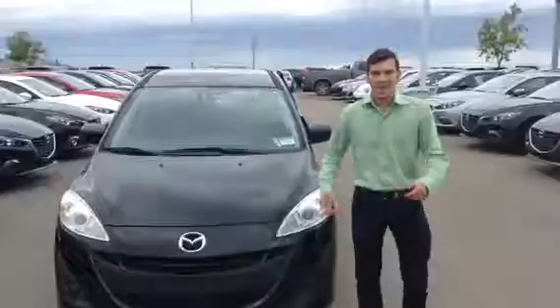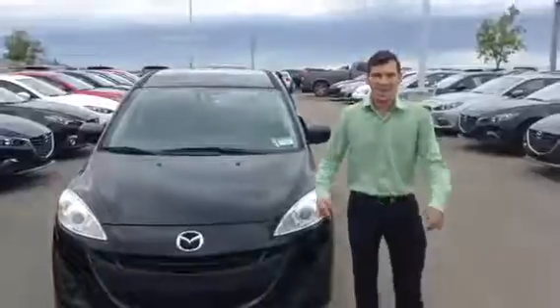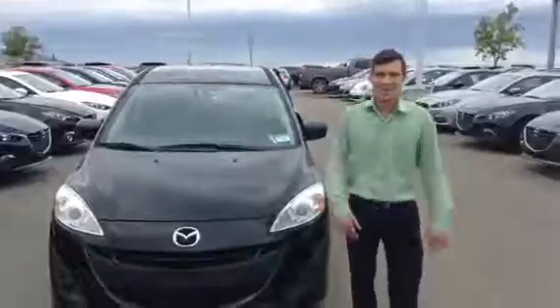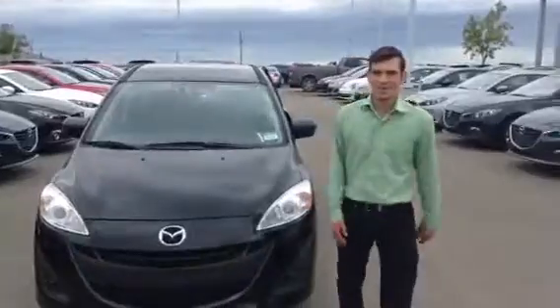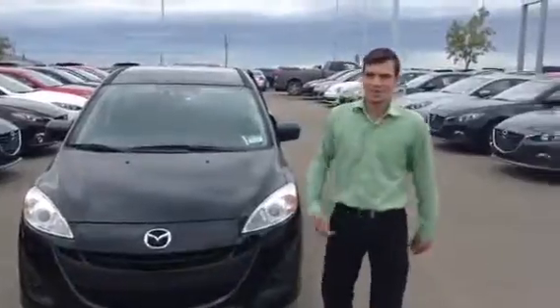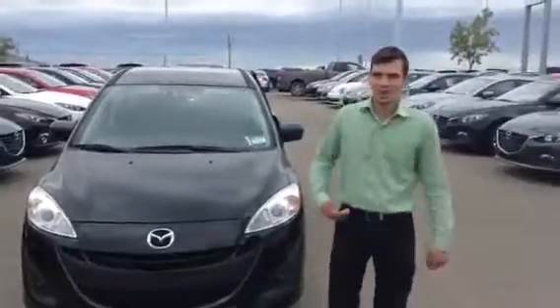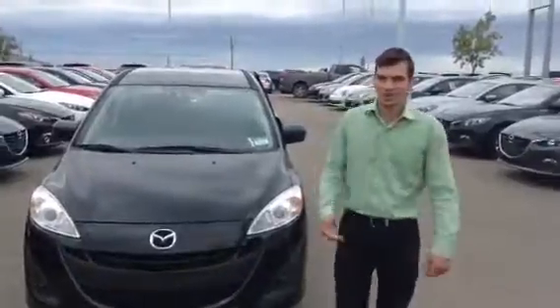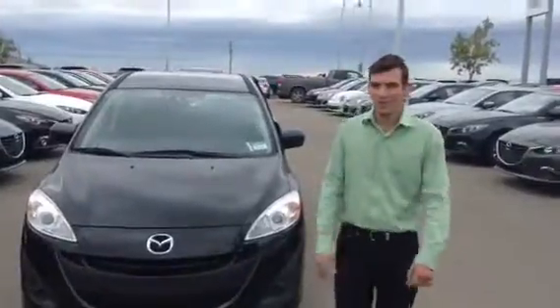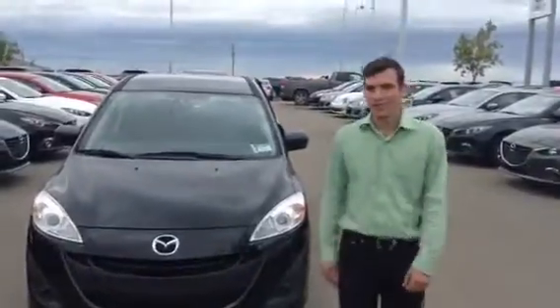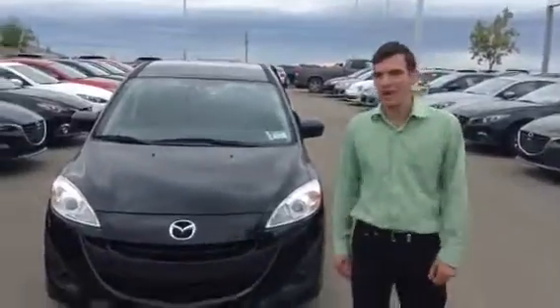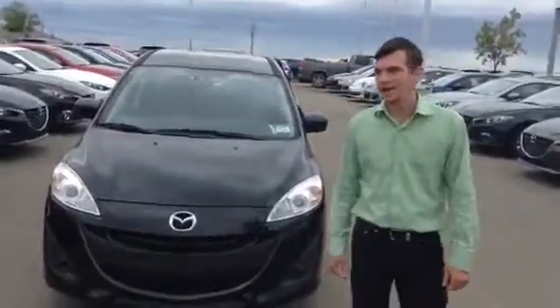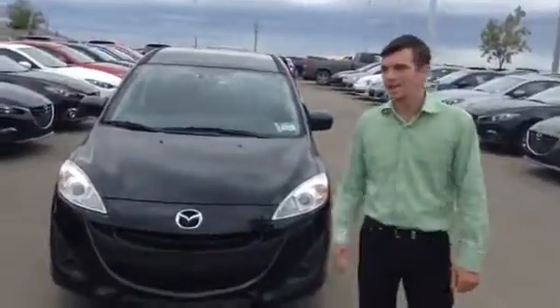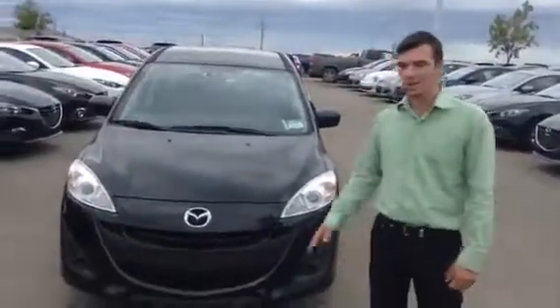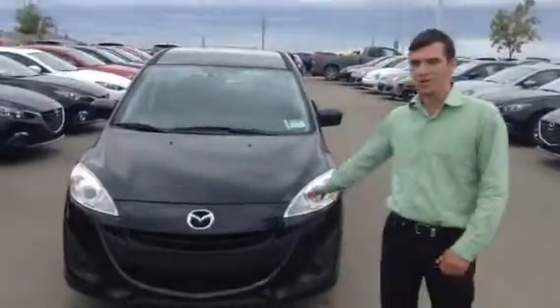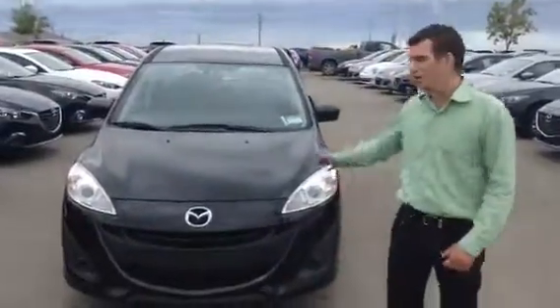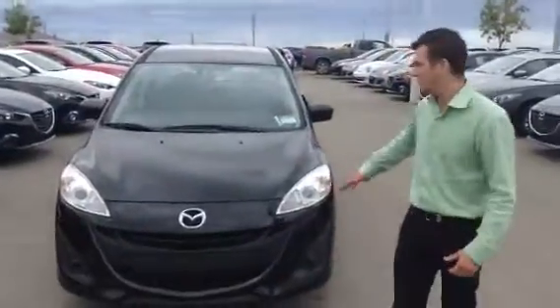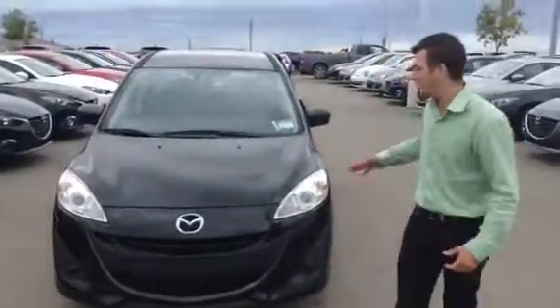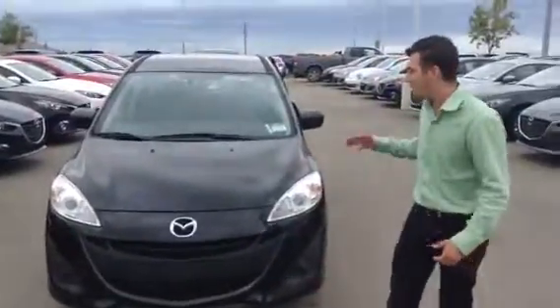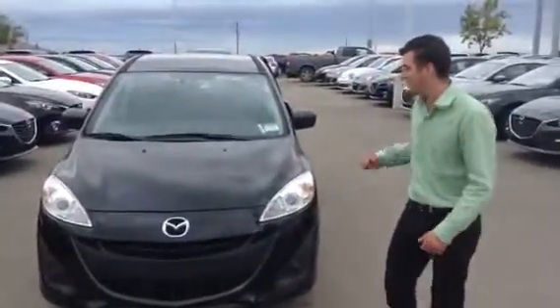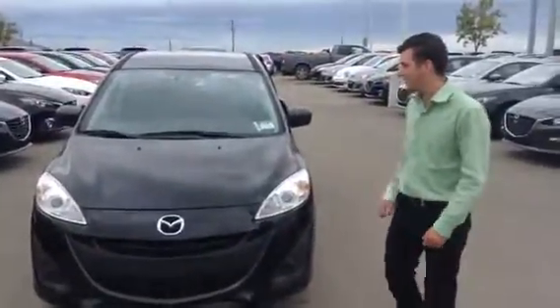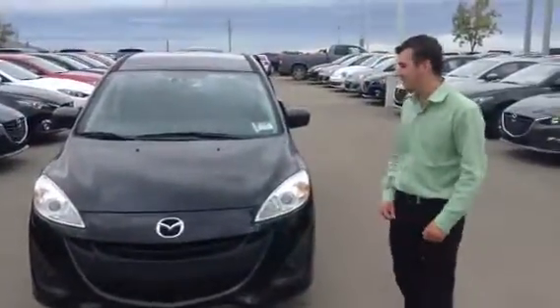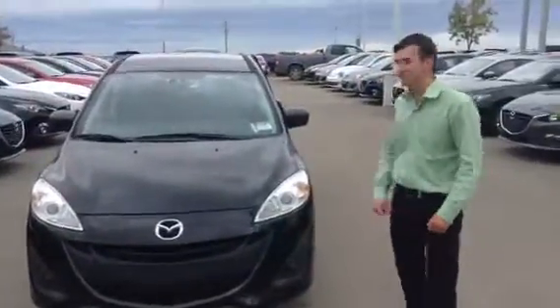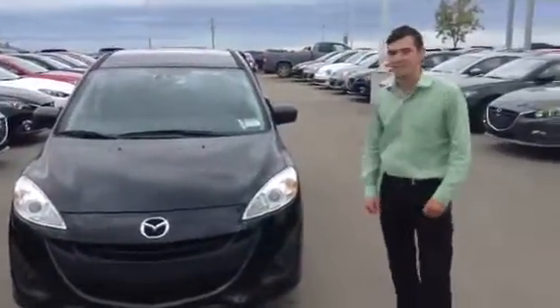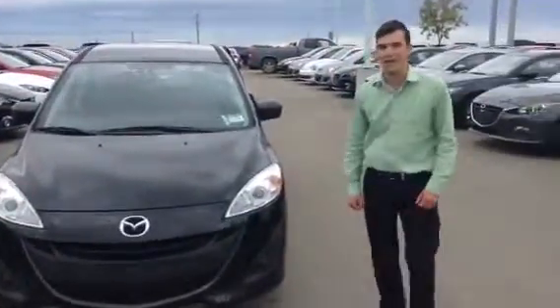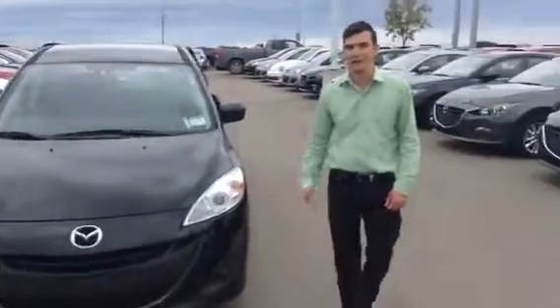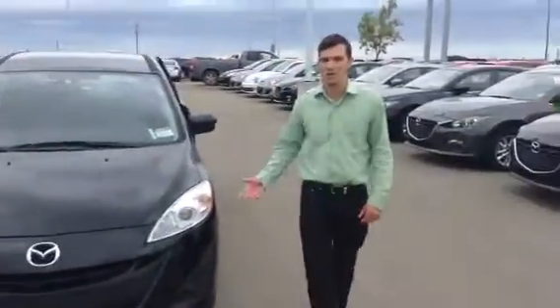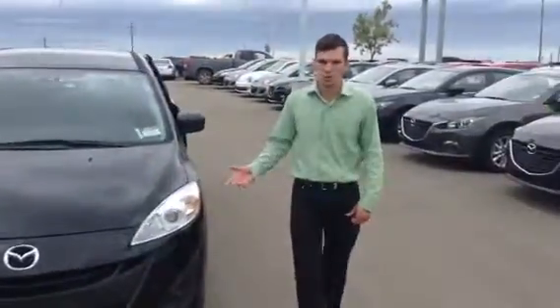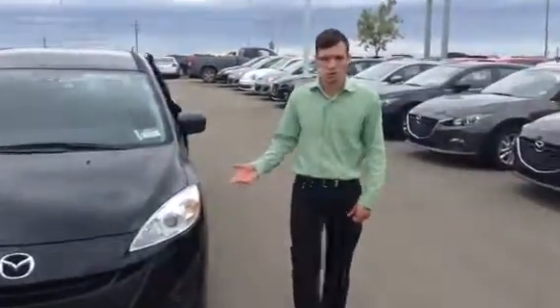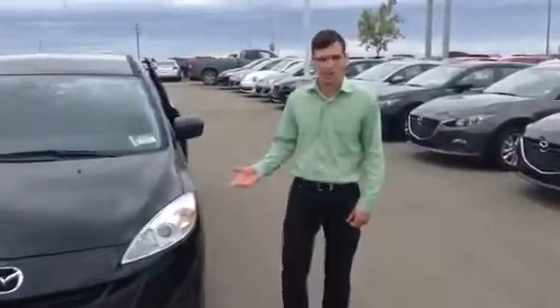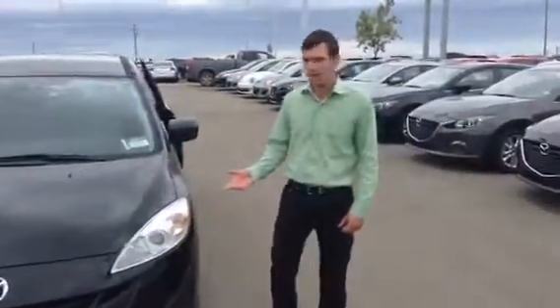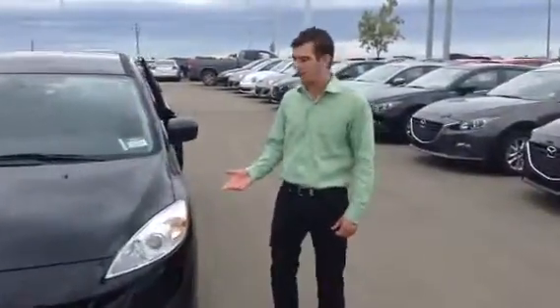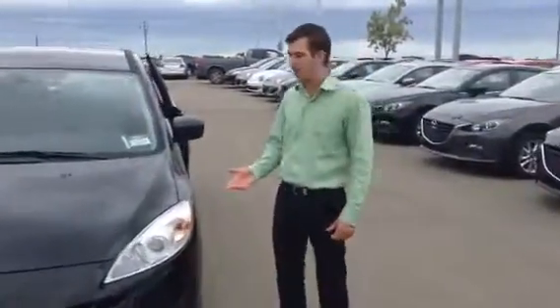Hey Amy, it's Josh from LA Mazda here to show you this amazing Mazda 5 that you were looking at earlier.